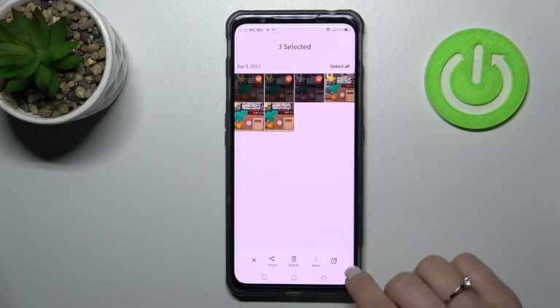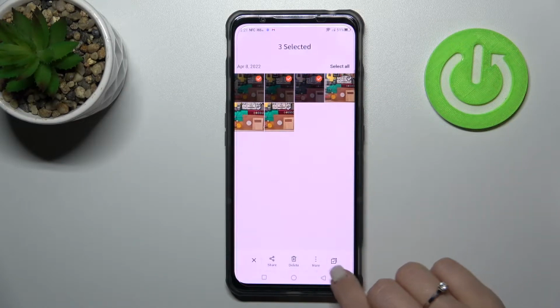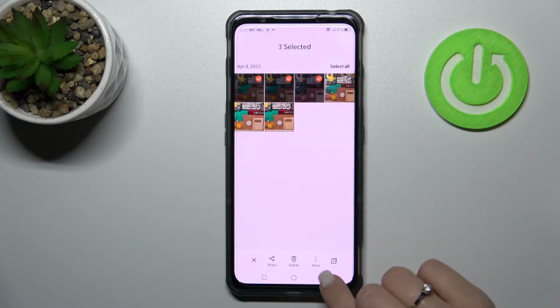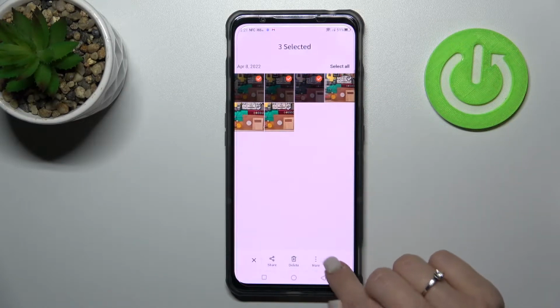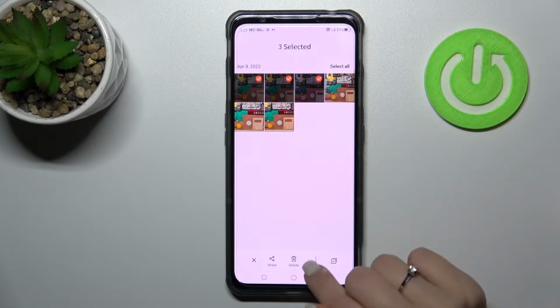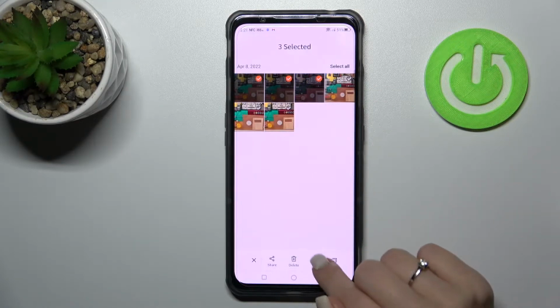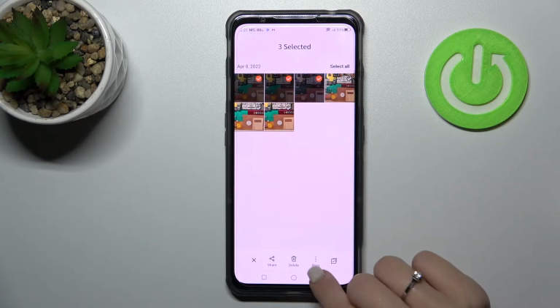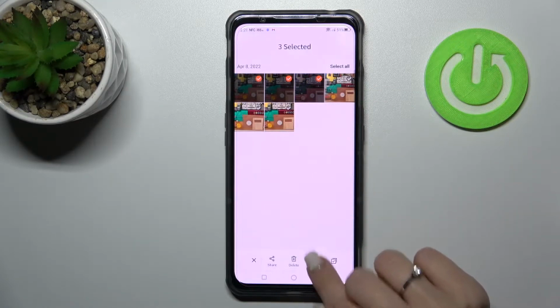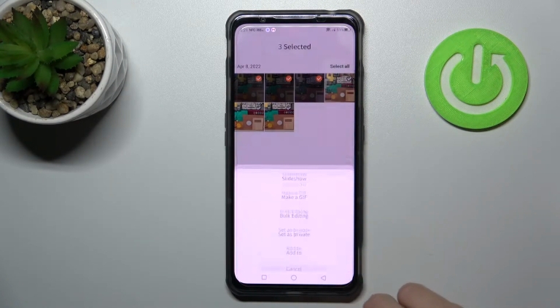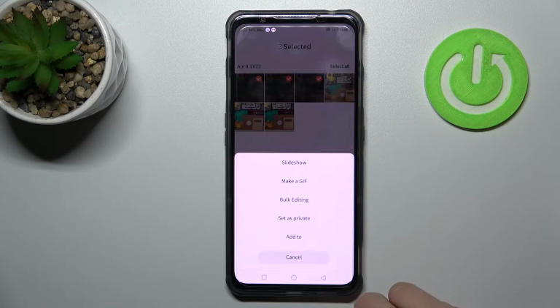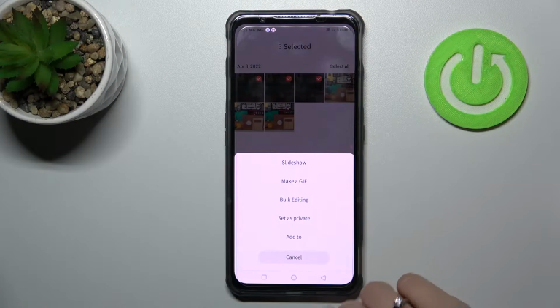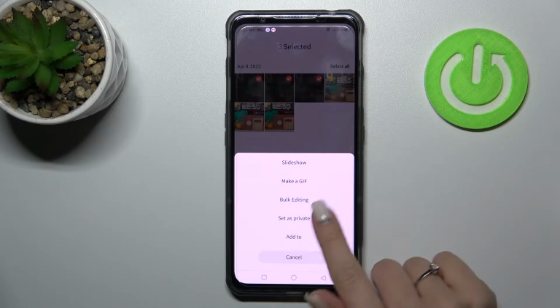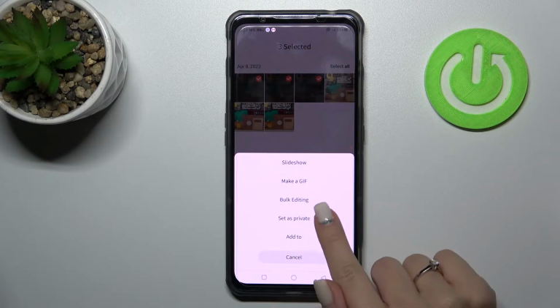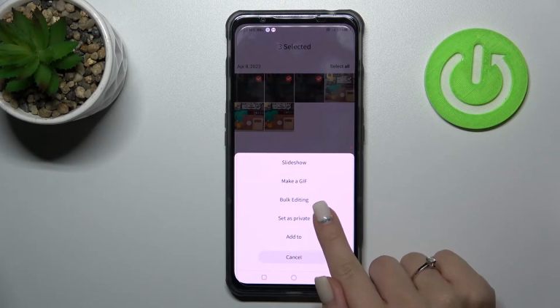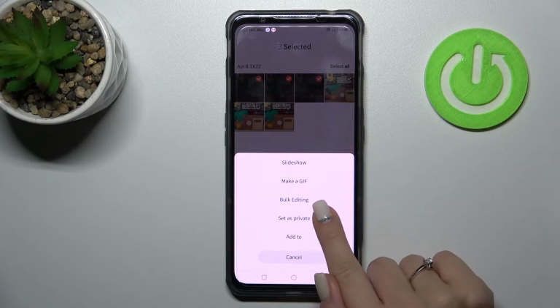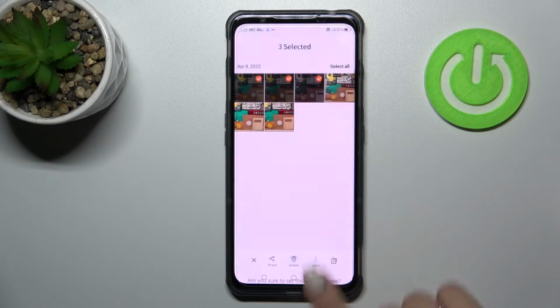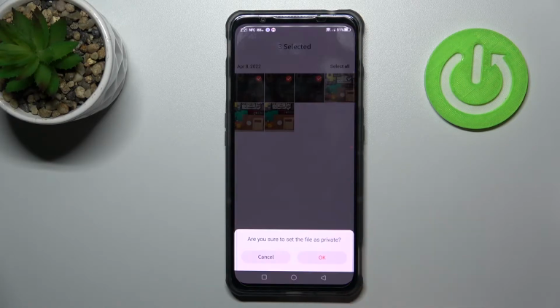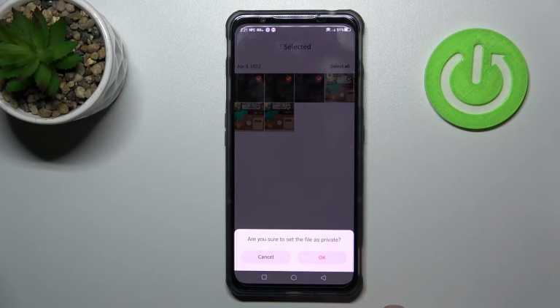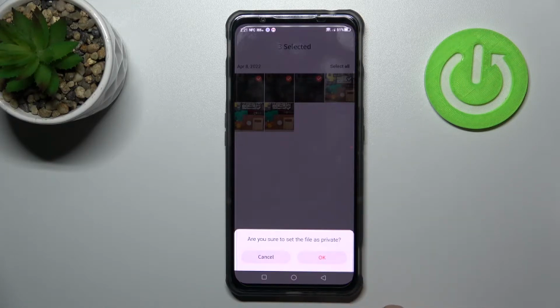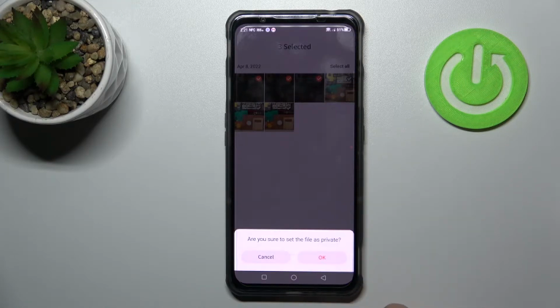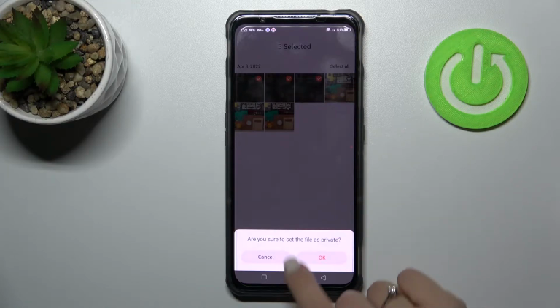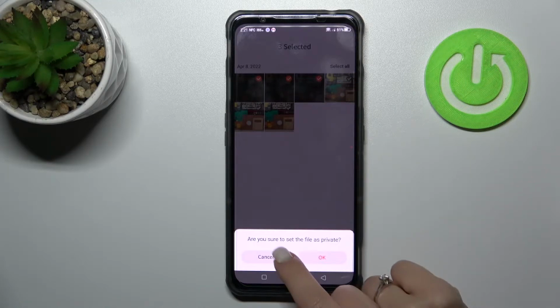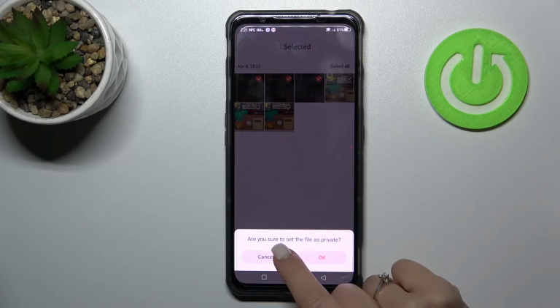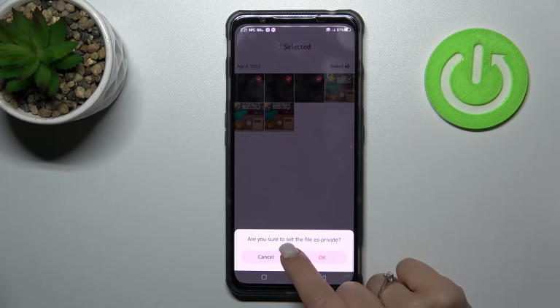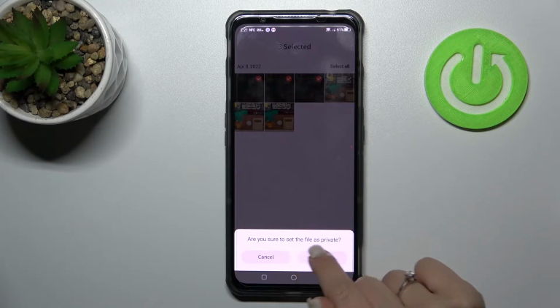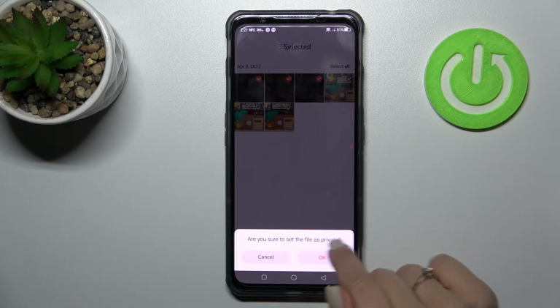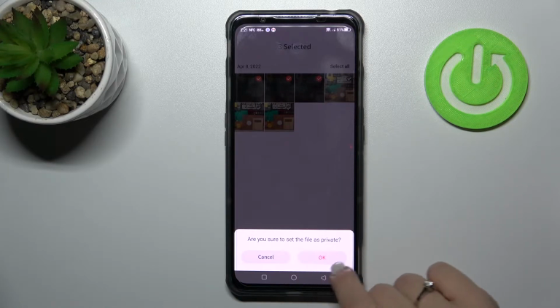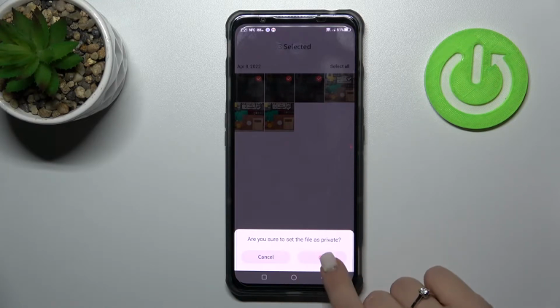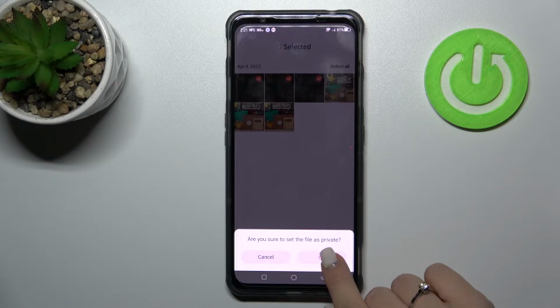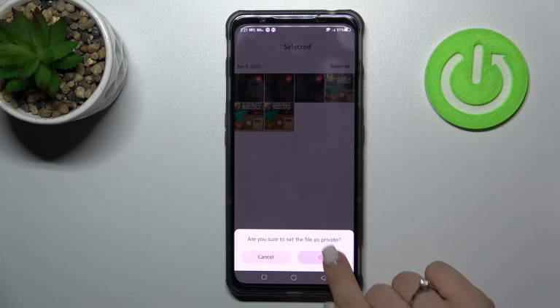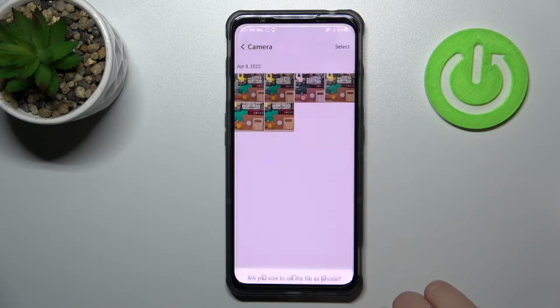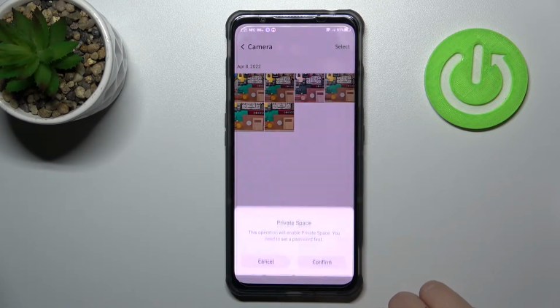To hide them, you should click here on the more icon and click 'Set as Private'. Now we should click here to OK.